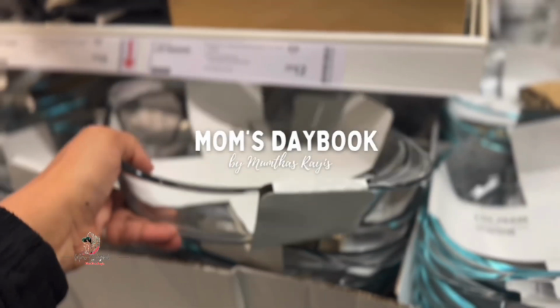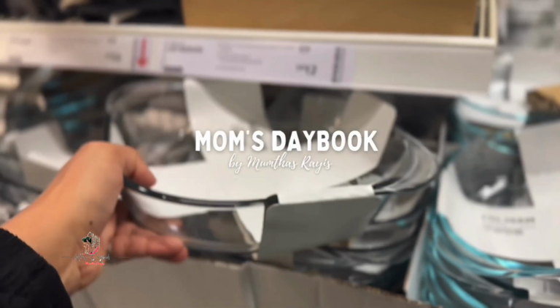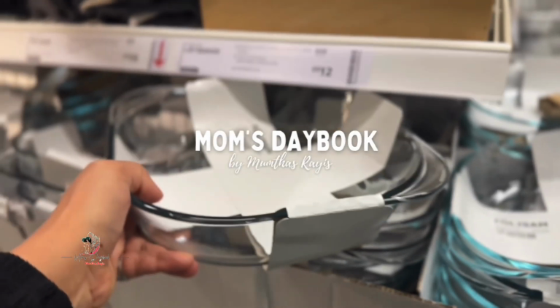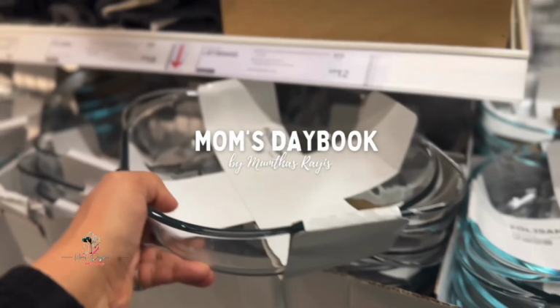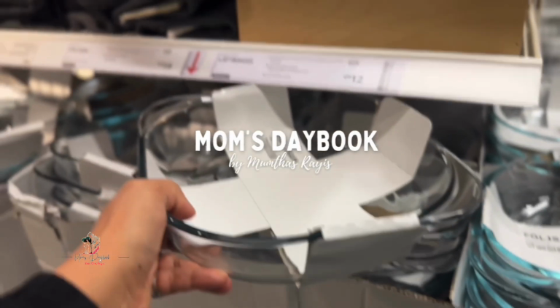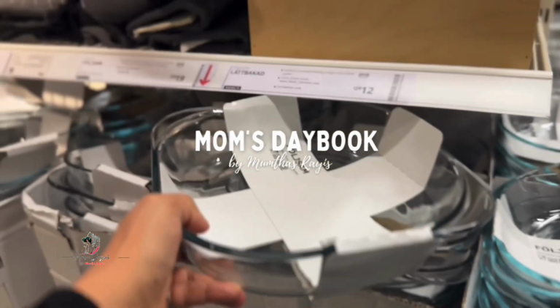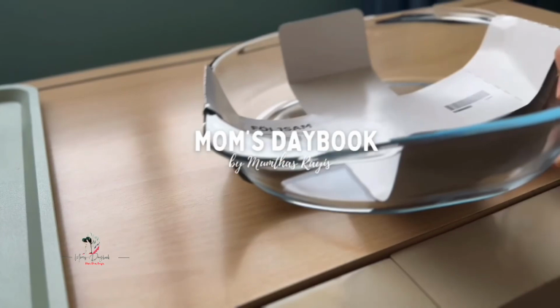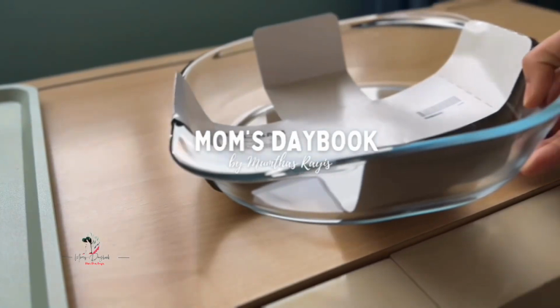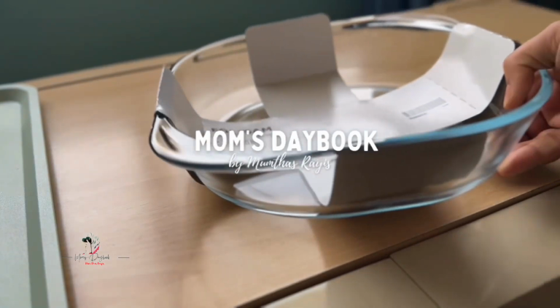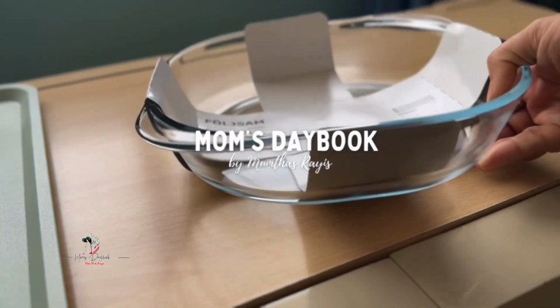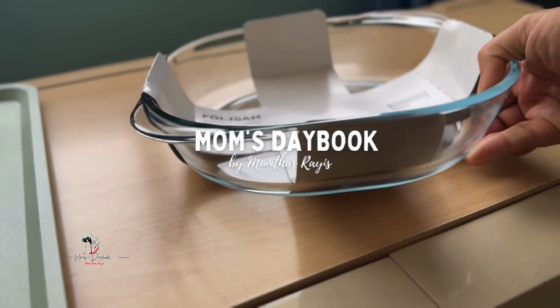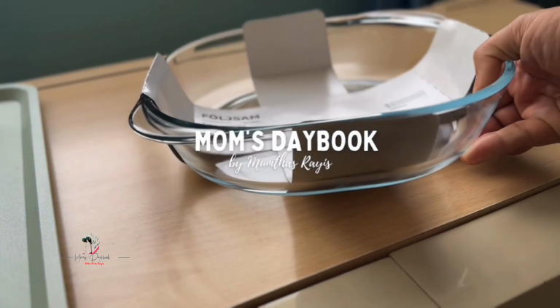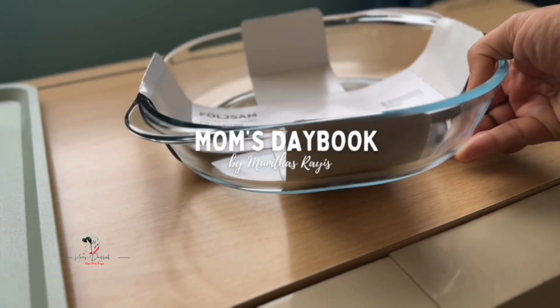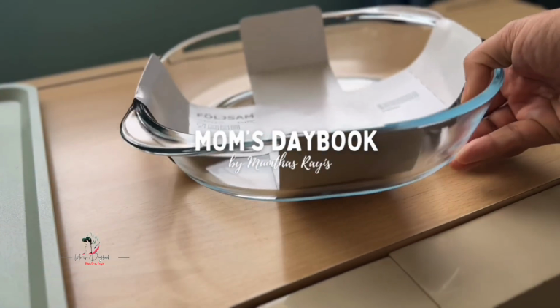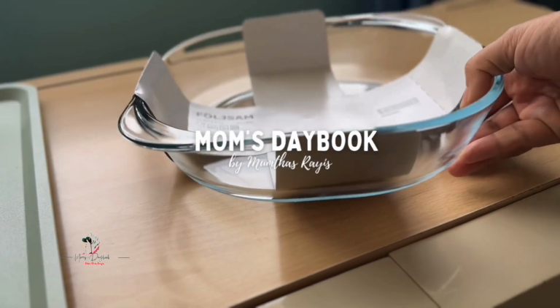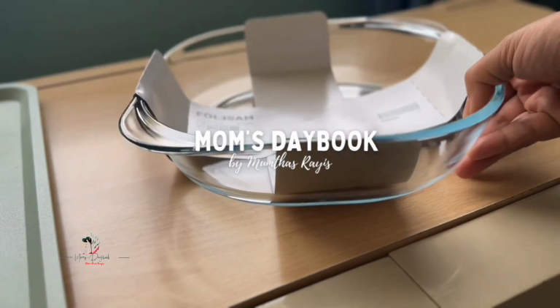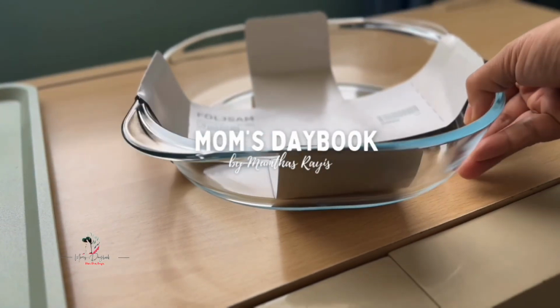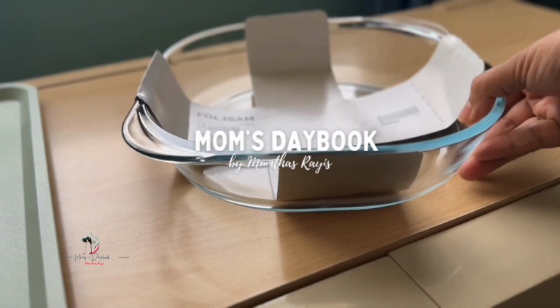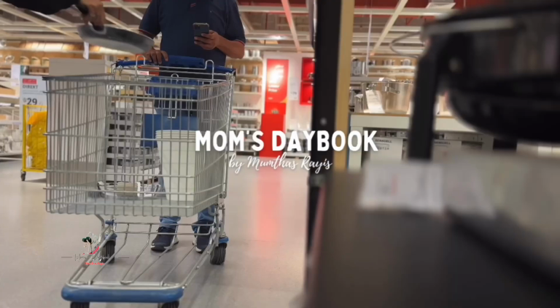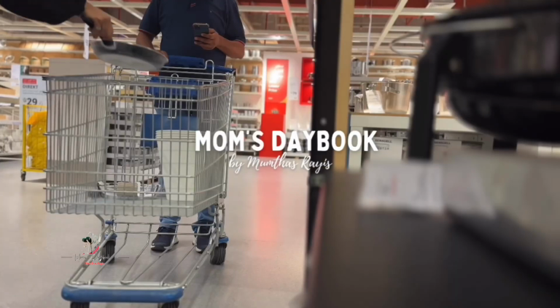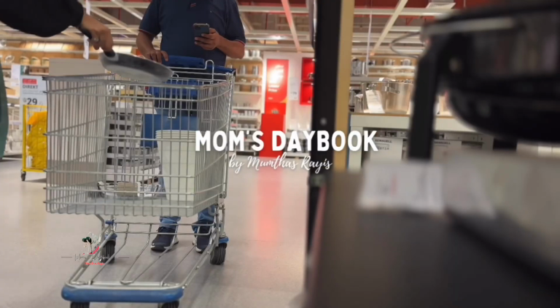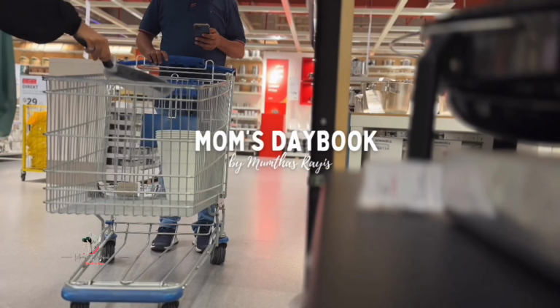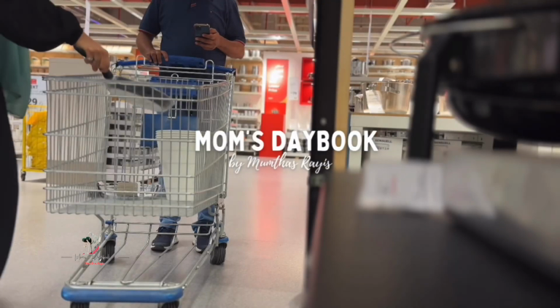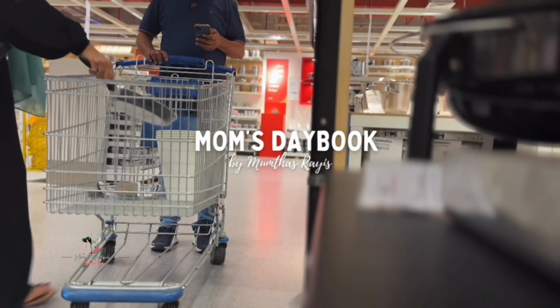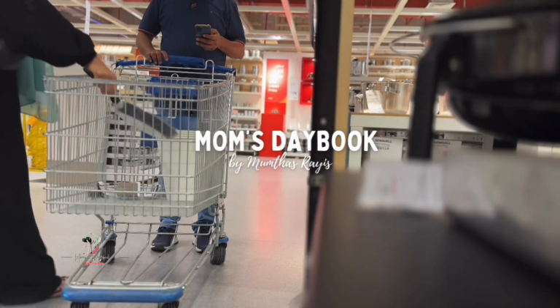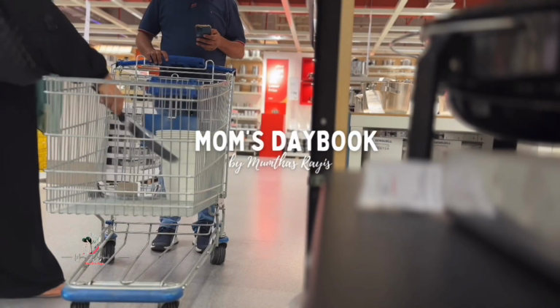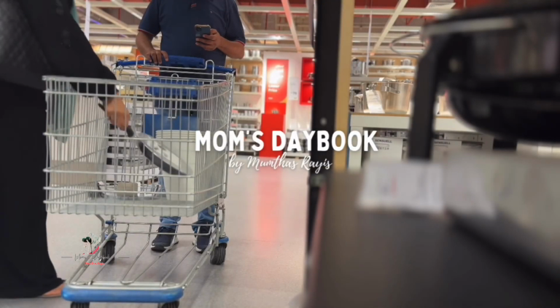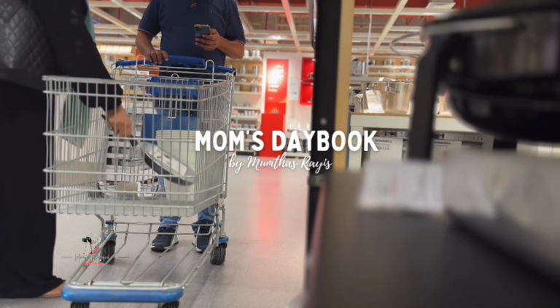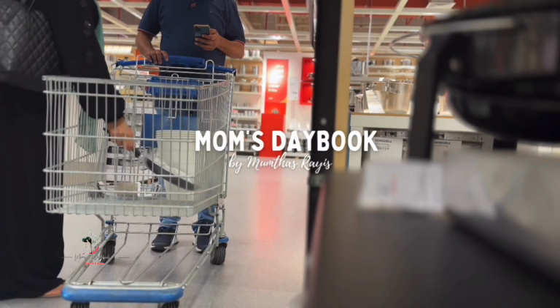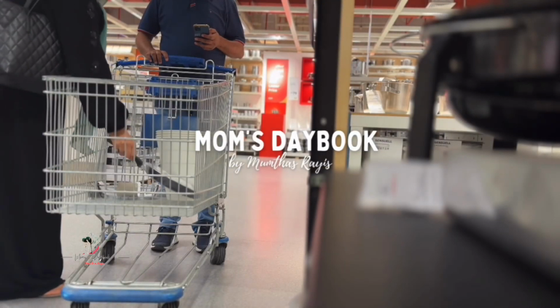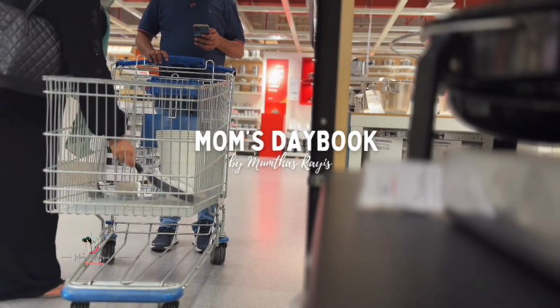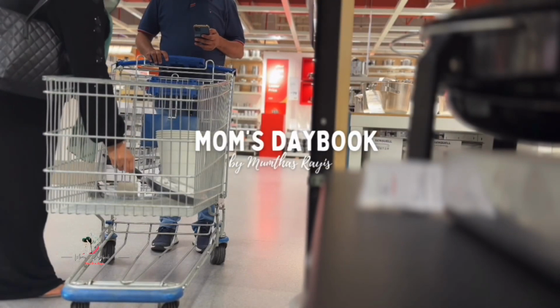Hi all, Assalamualaikum. Welcome back. This is an IKEA shopping vlog.